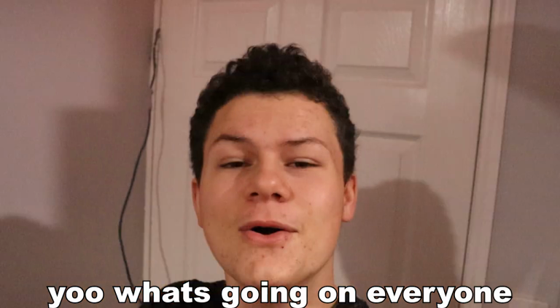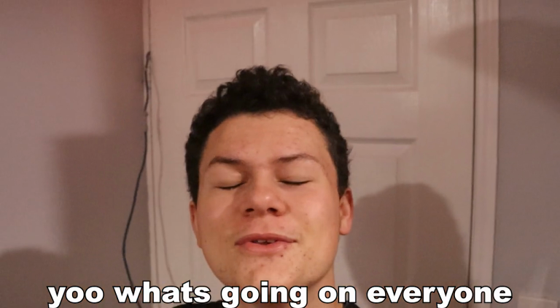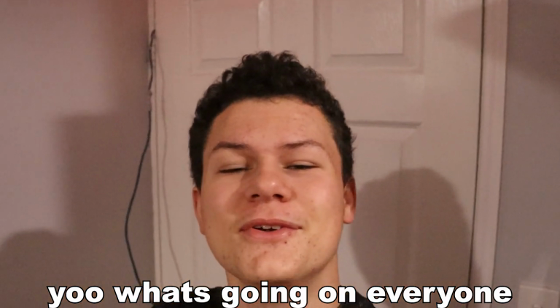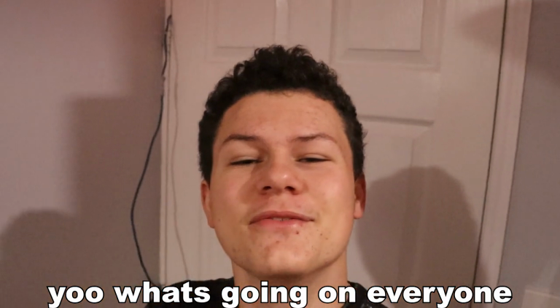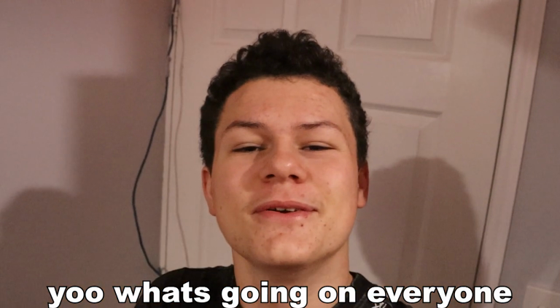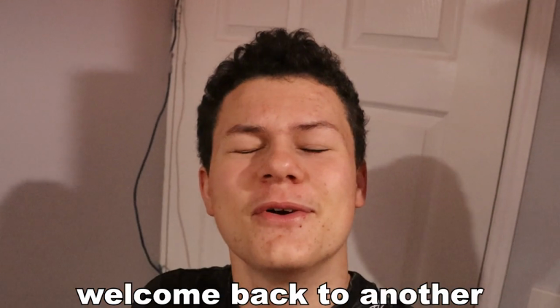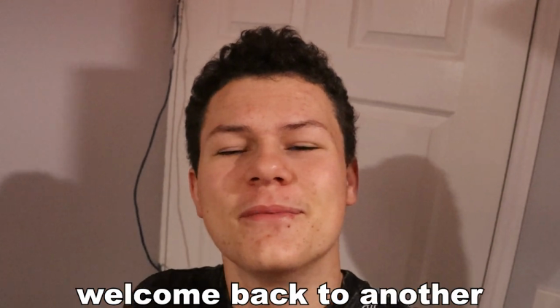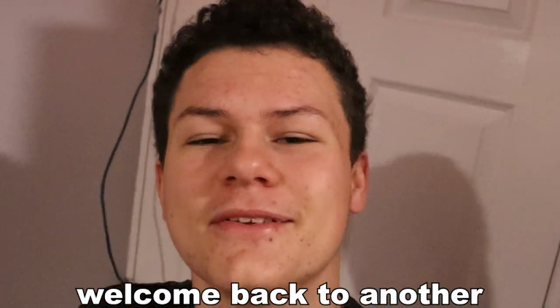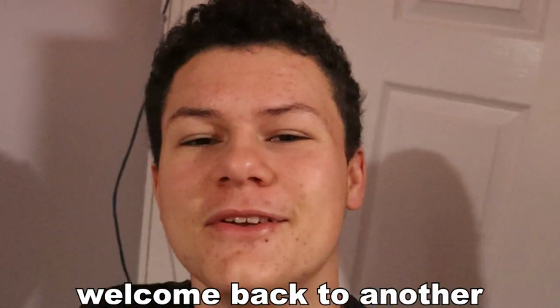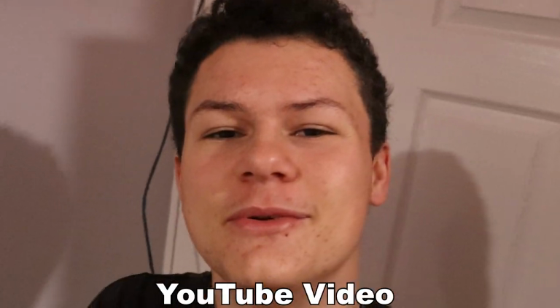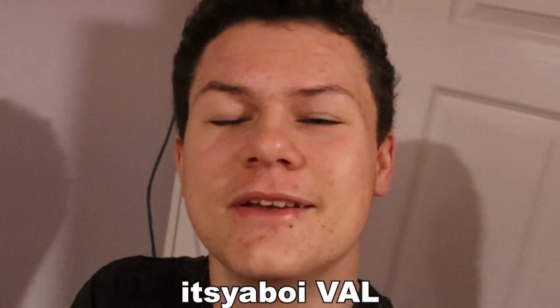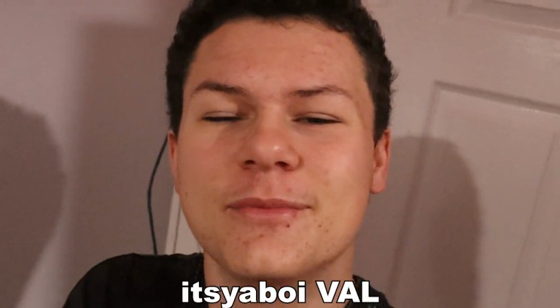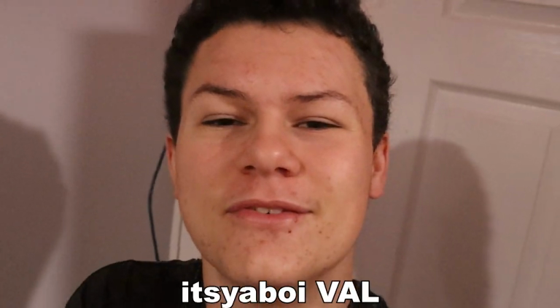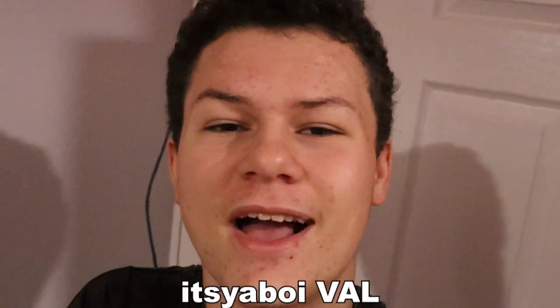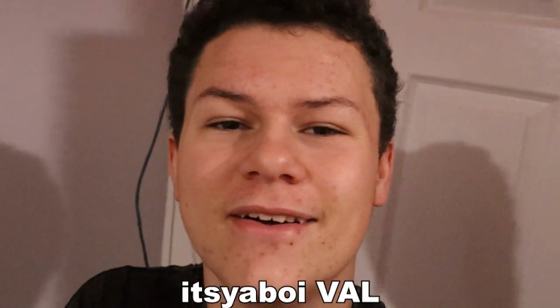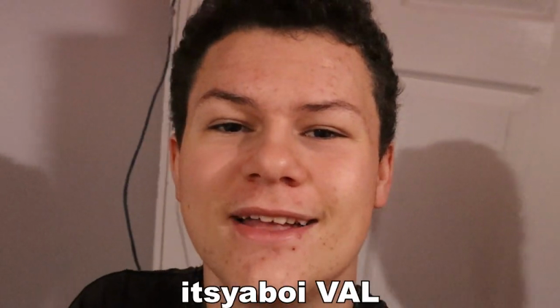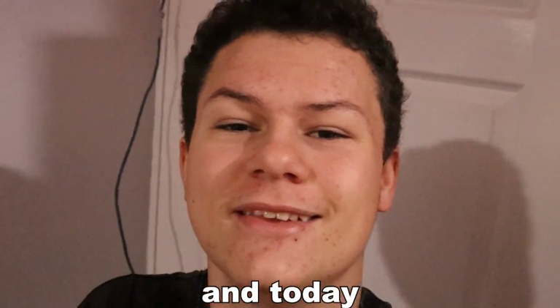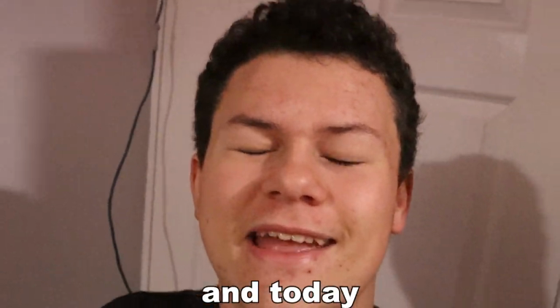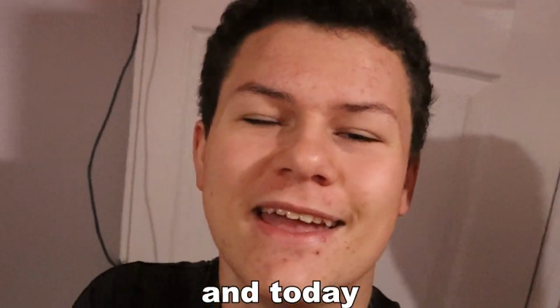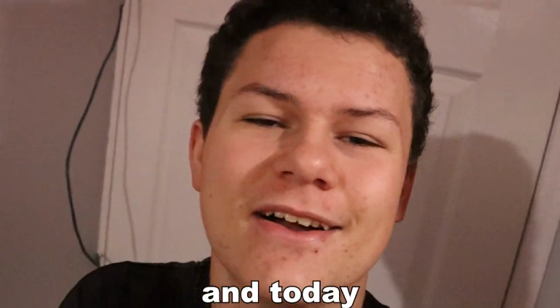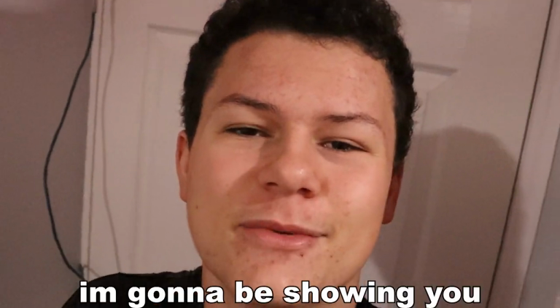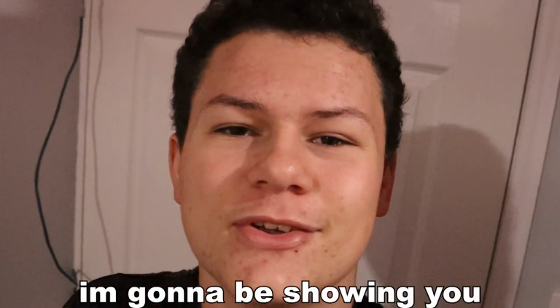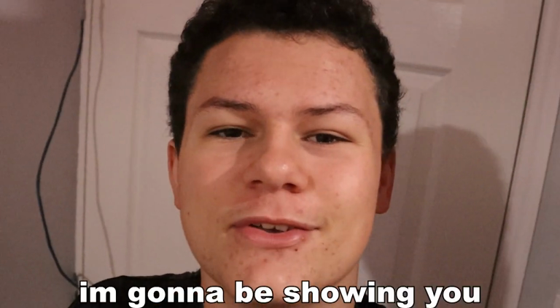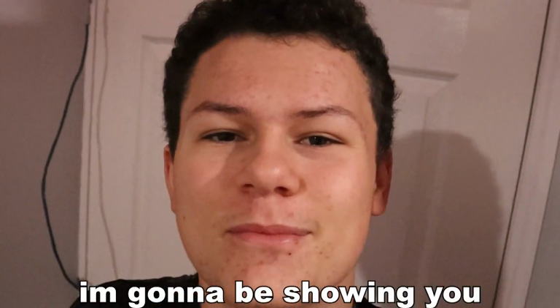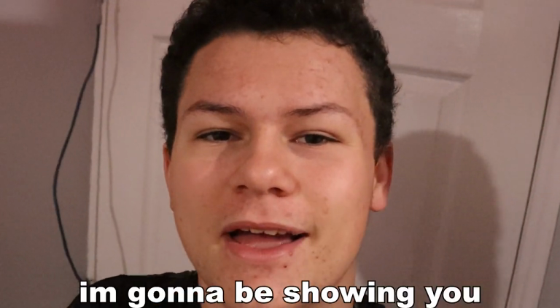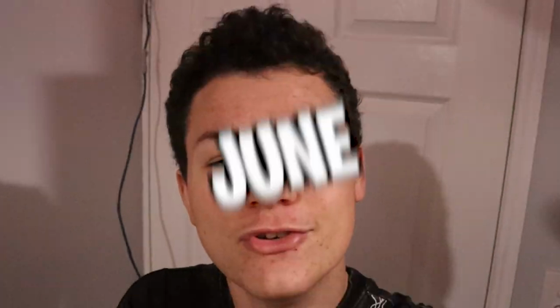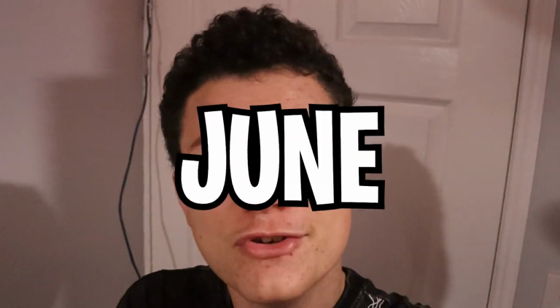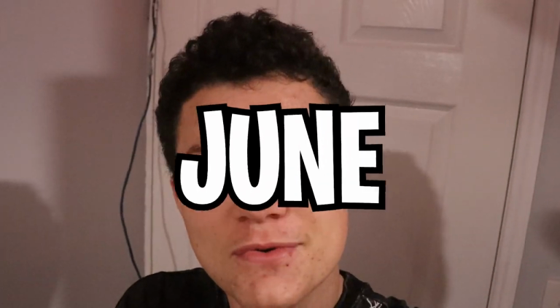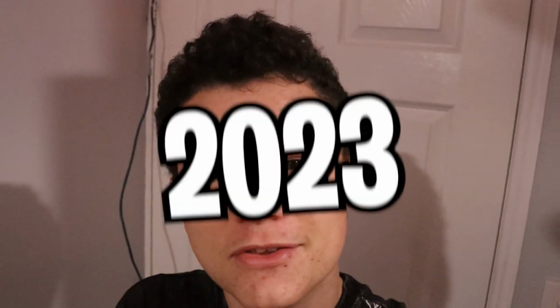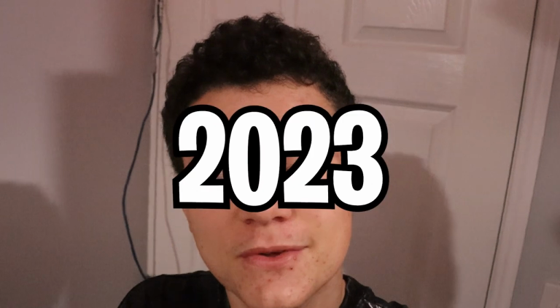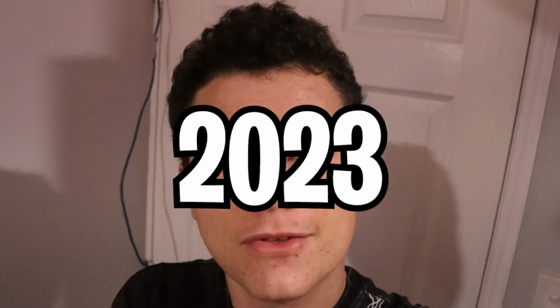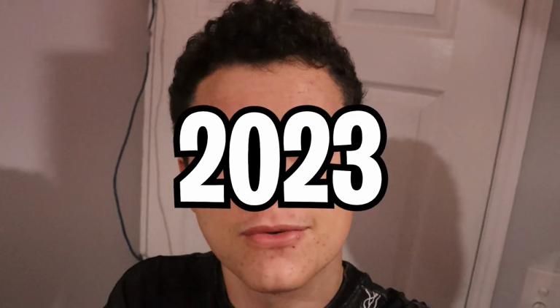Yo, what's going on everyone, welcome back to the new YouTube, it's your boy Val, and today I'm going to be showing you my June 2023 setup tour.